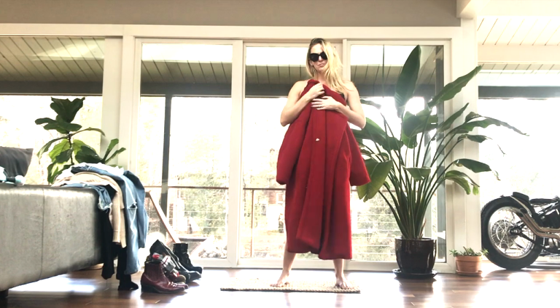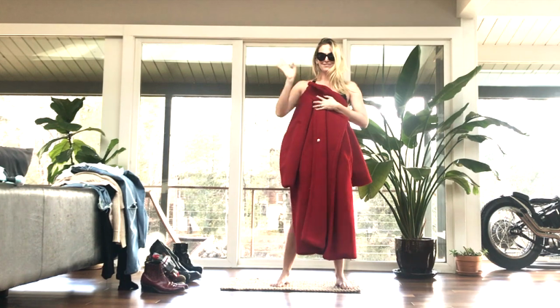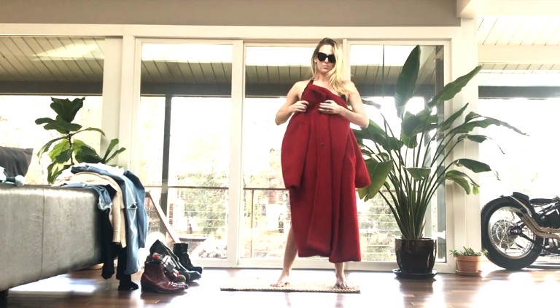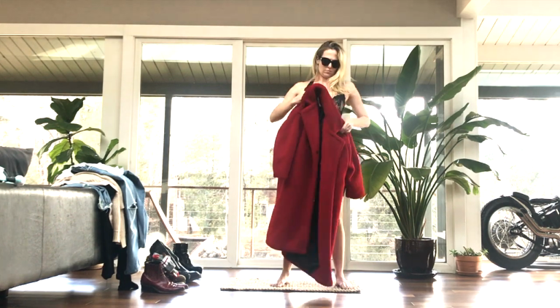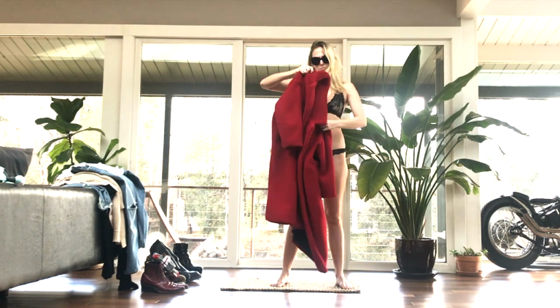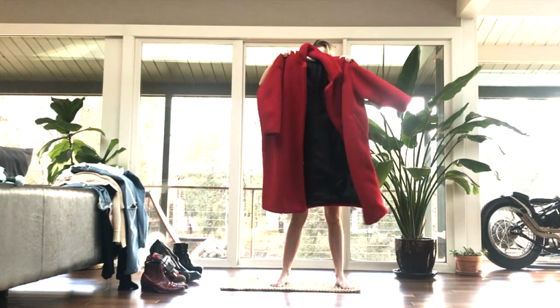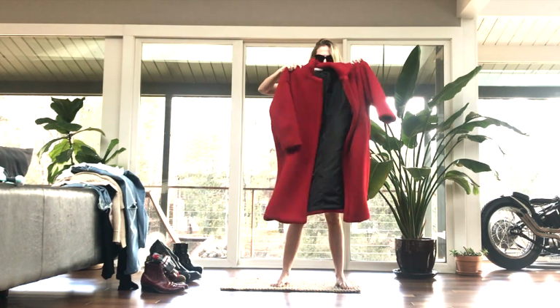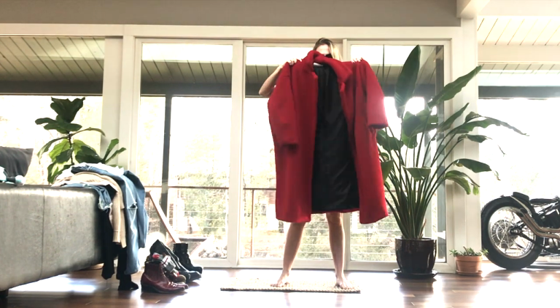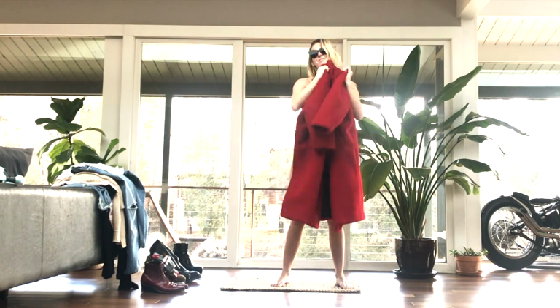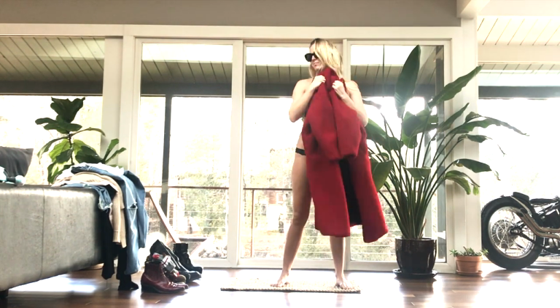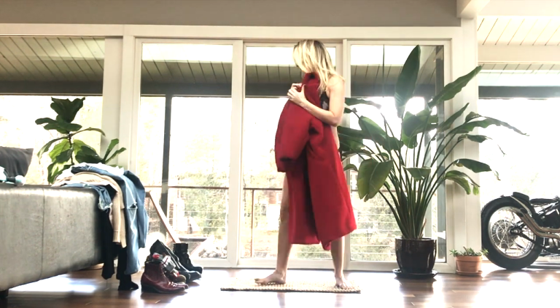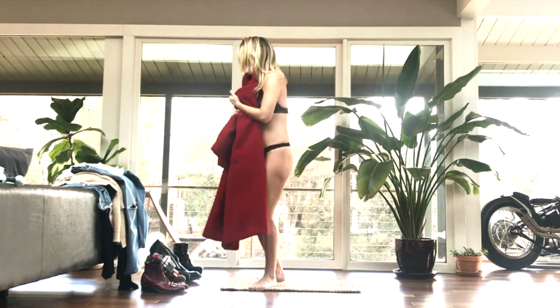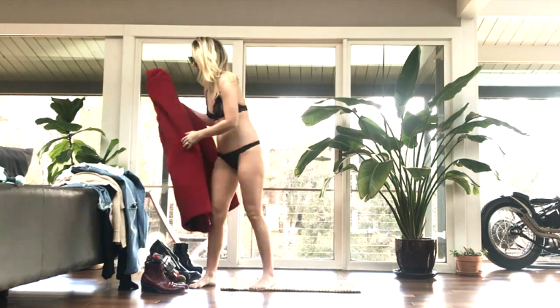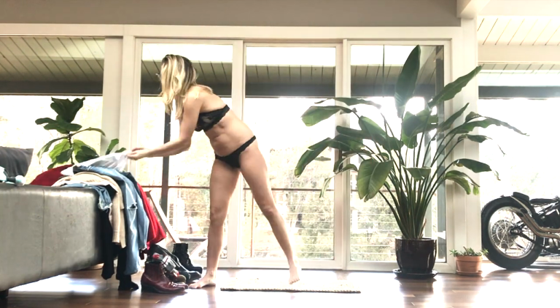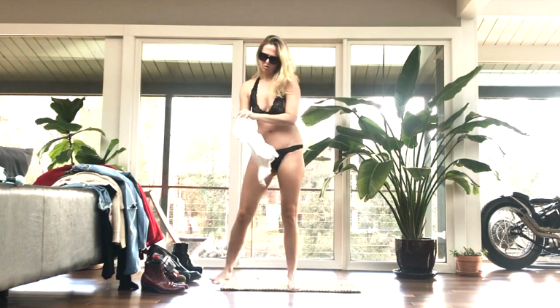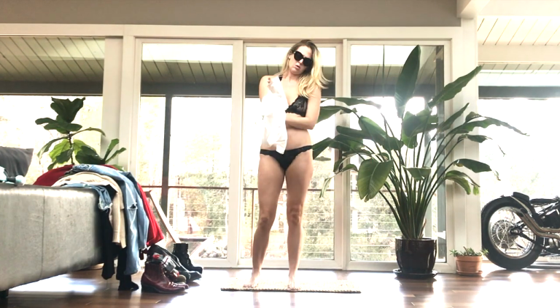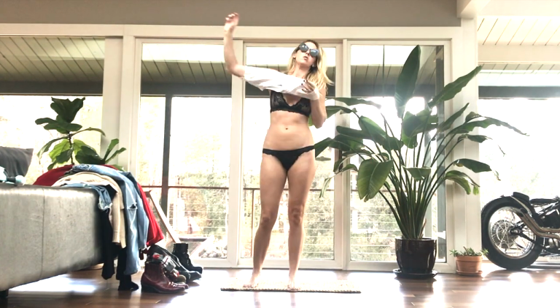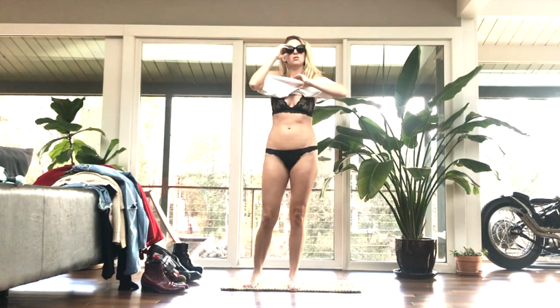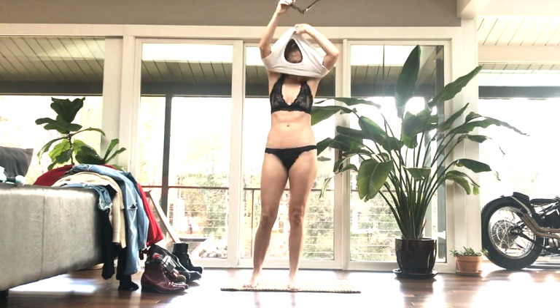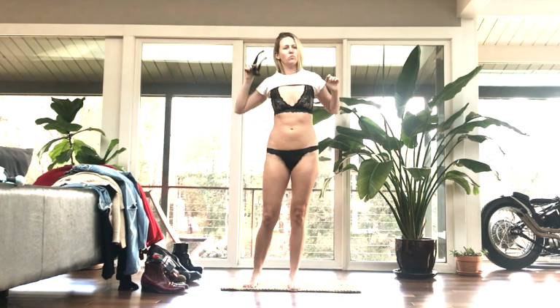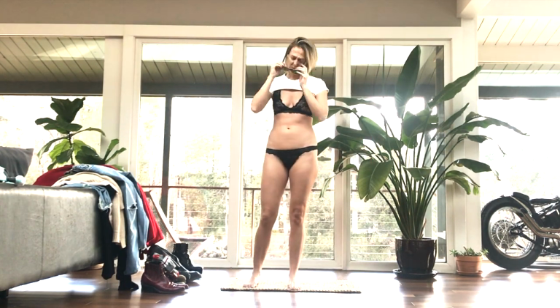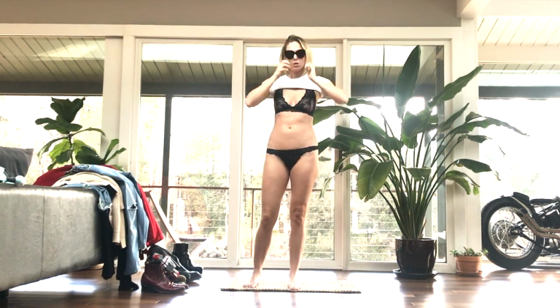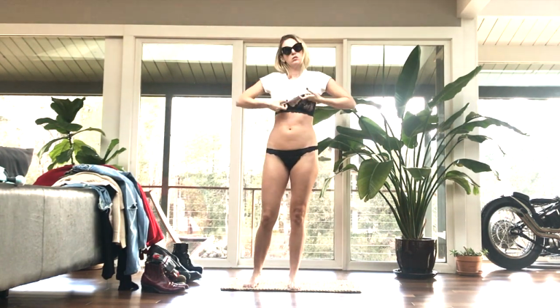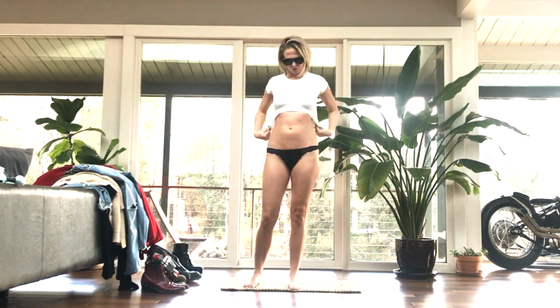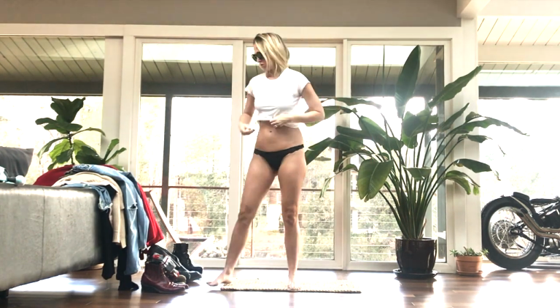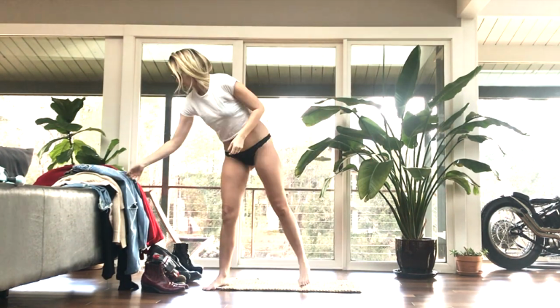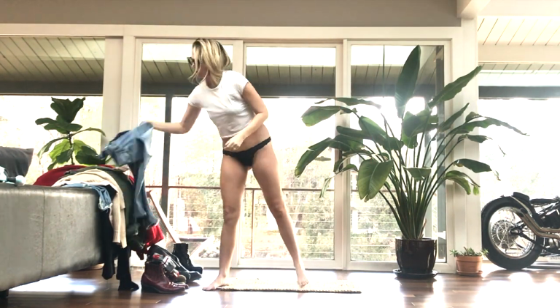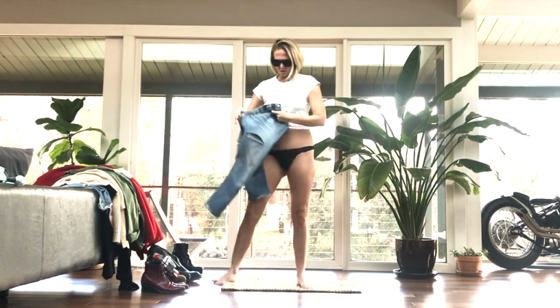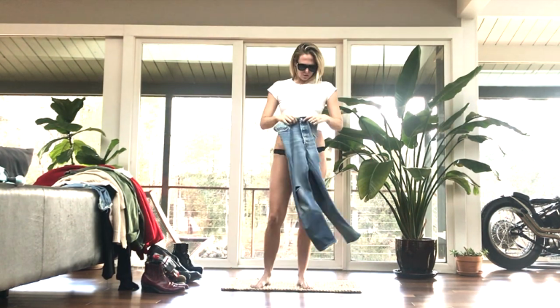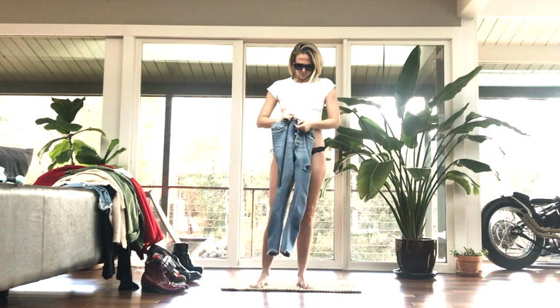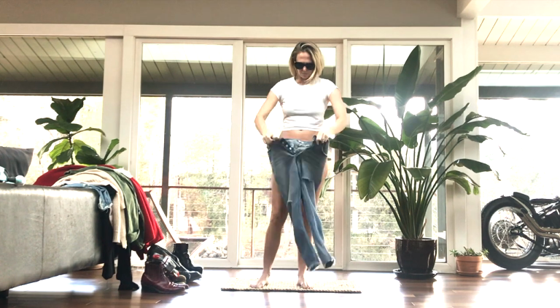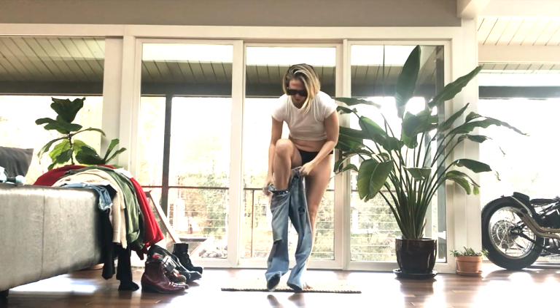Welcome to this episode of Get Dressed With Me. On this episode, a teddy bear red oversized coat.